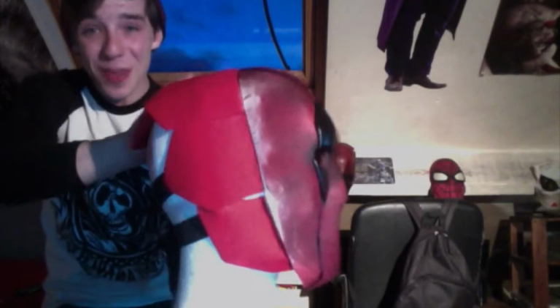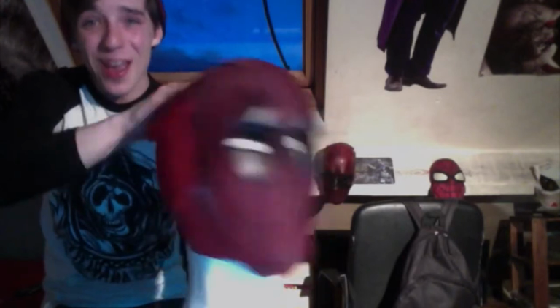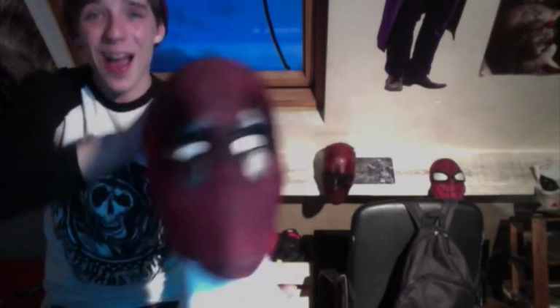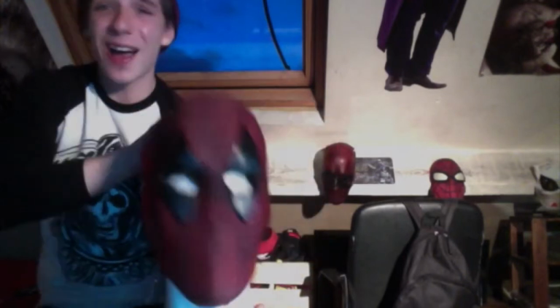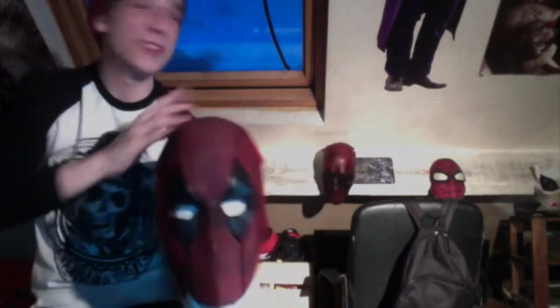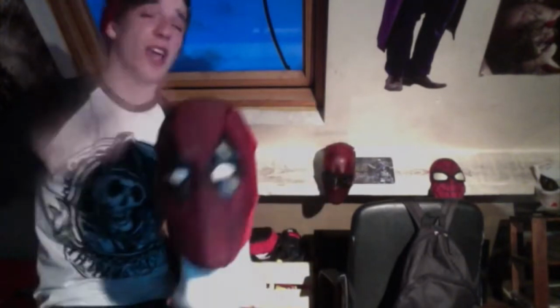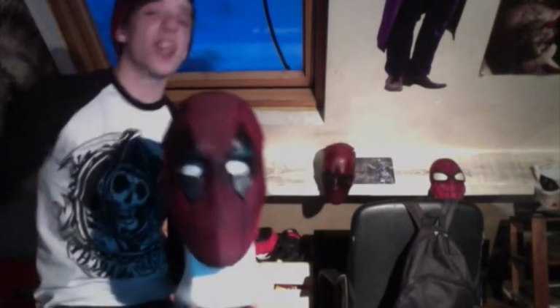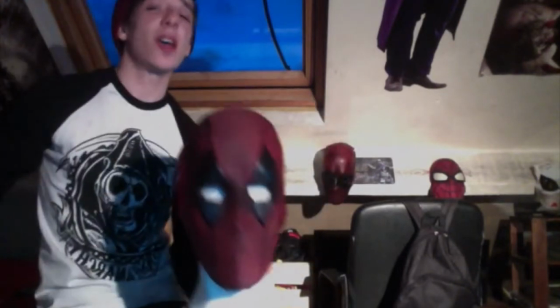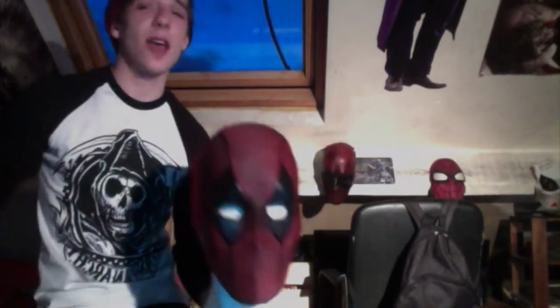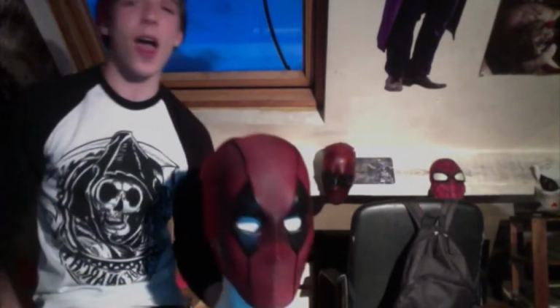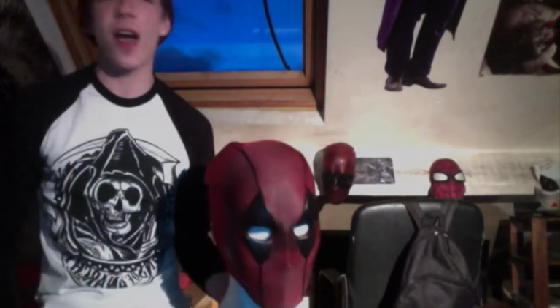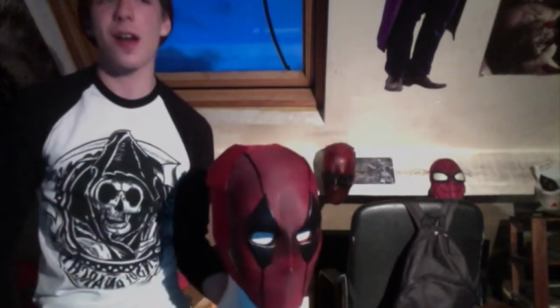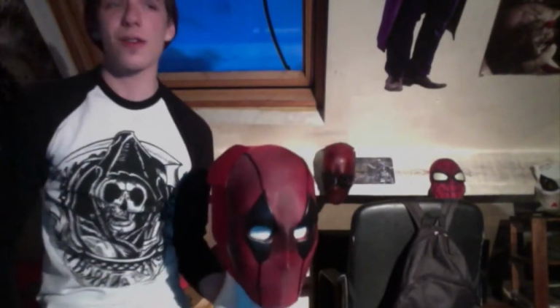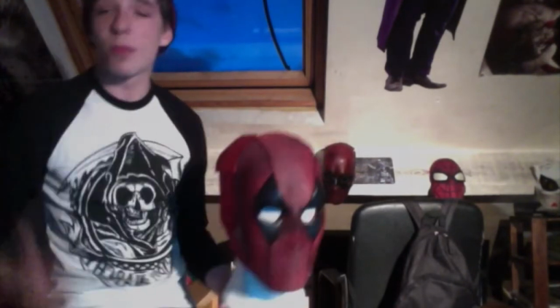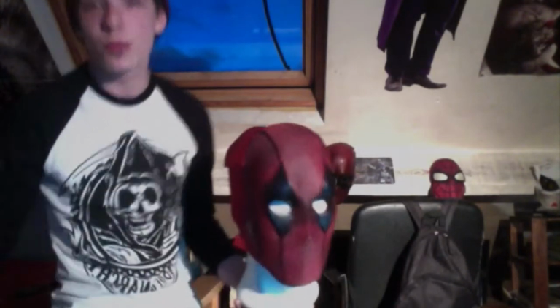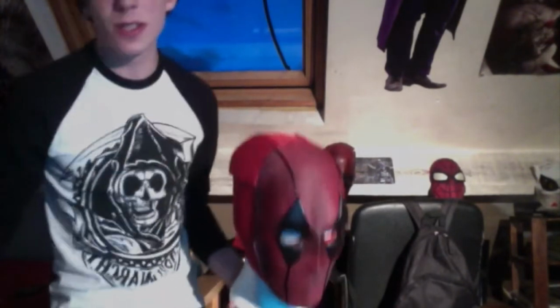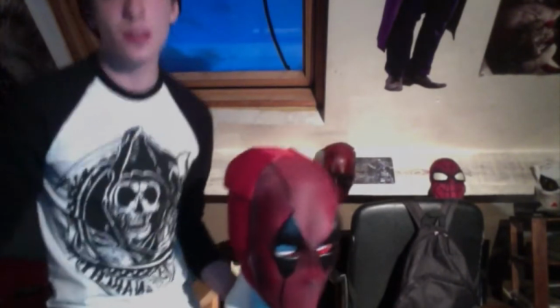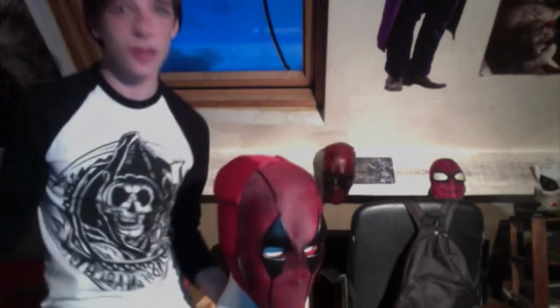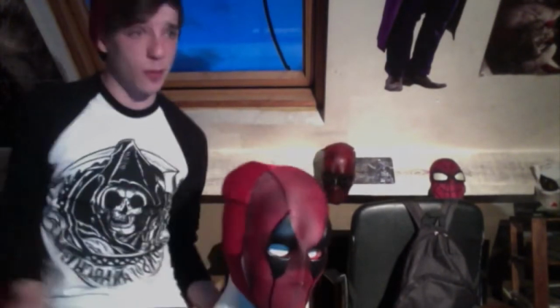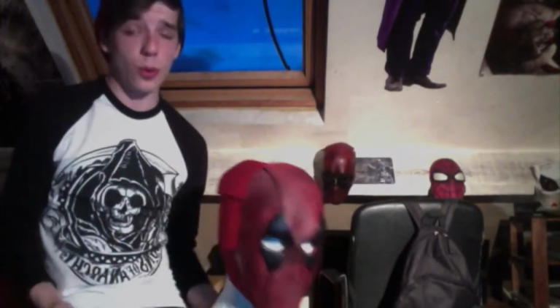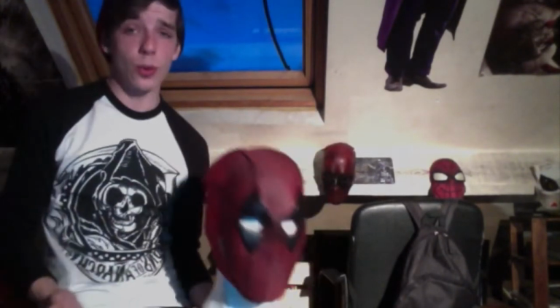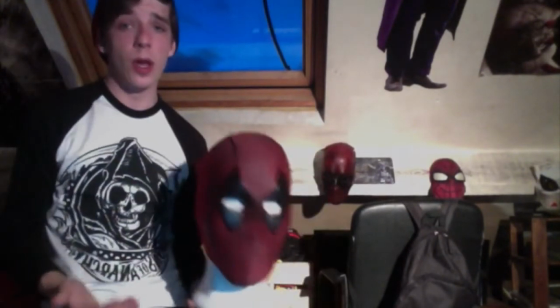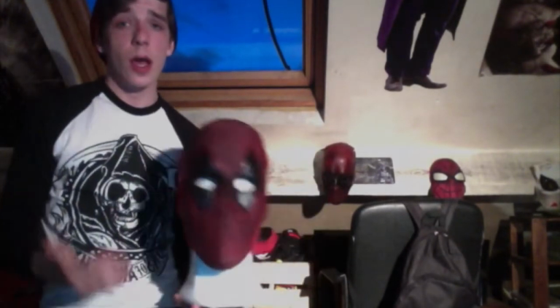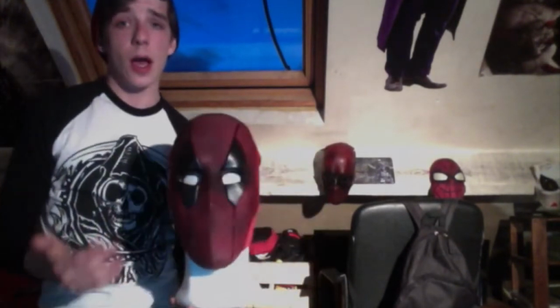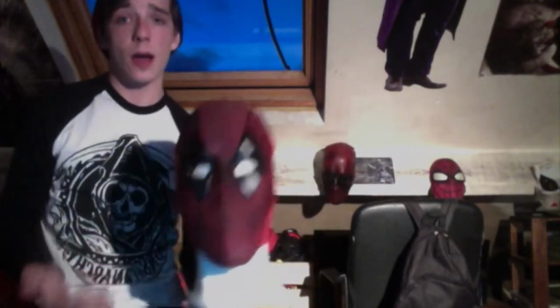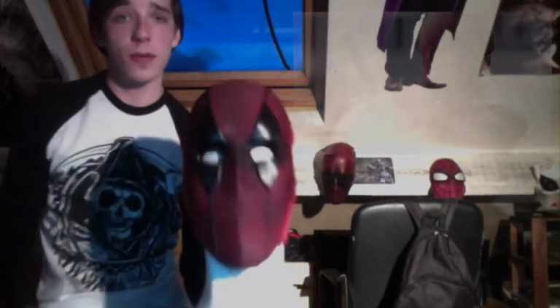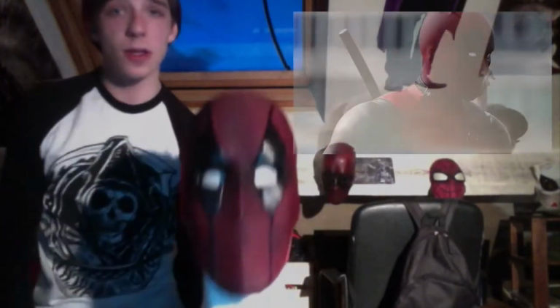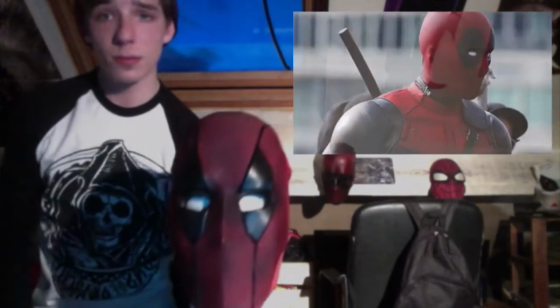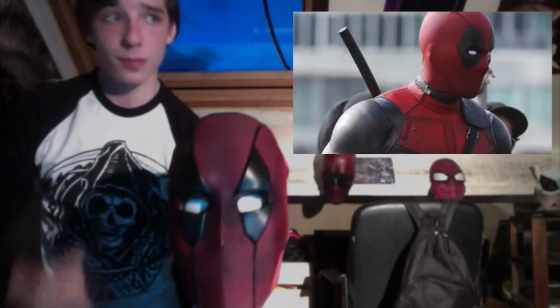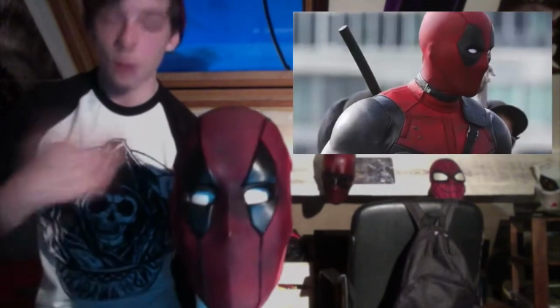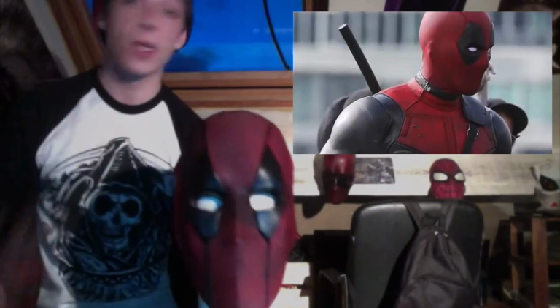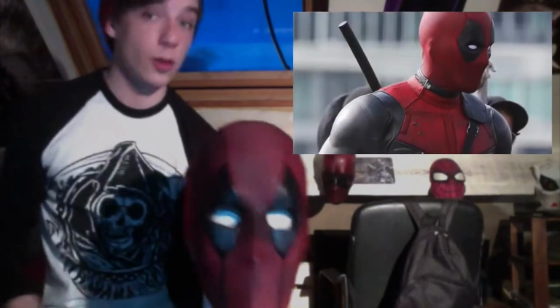Hi, would you like to know how I made this mask? But you can't tell anyone else.